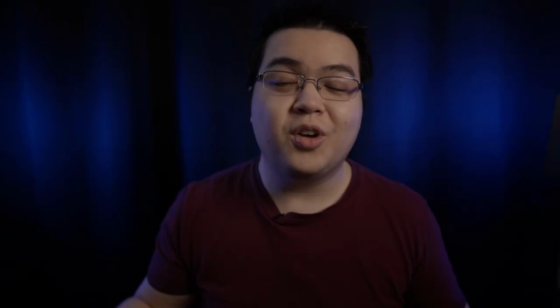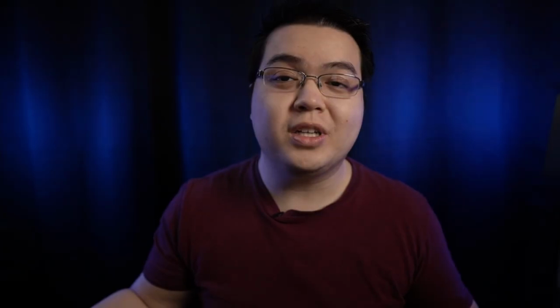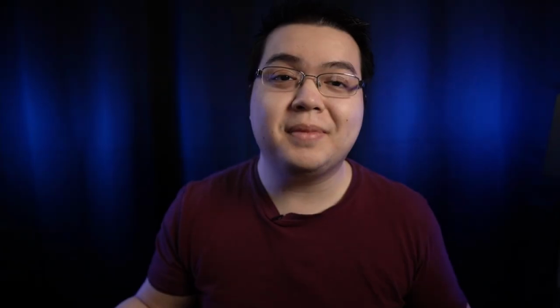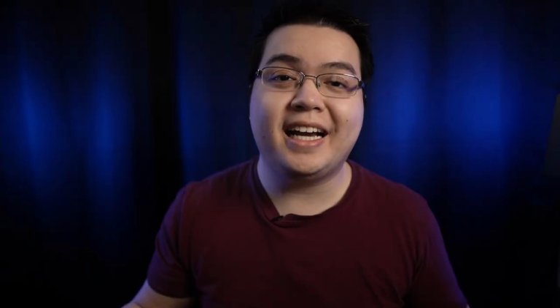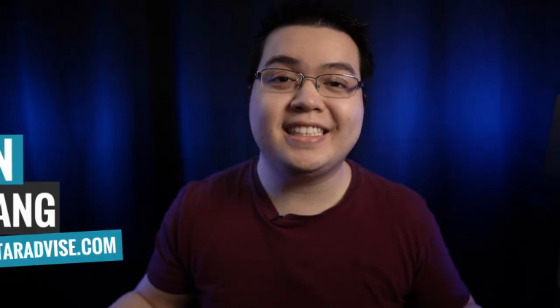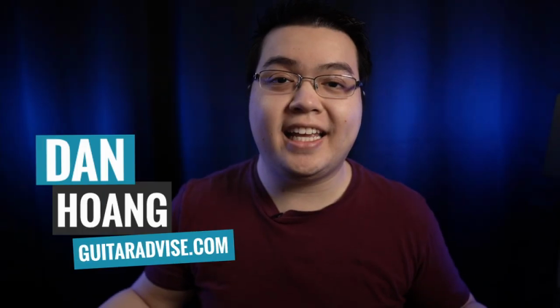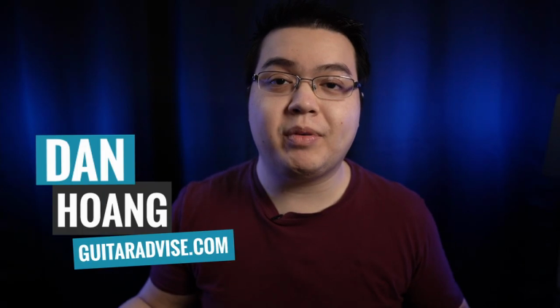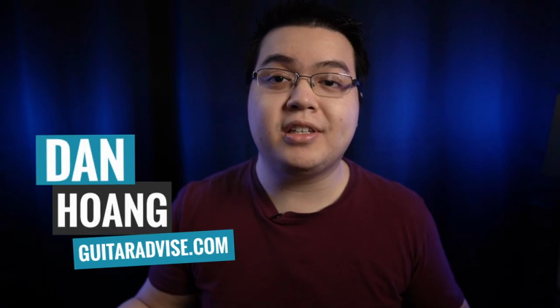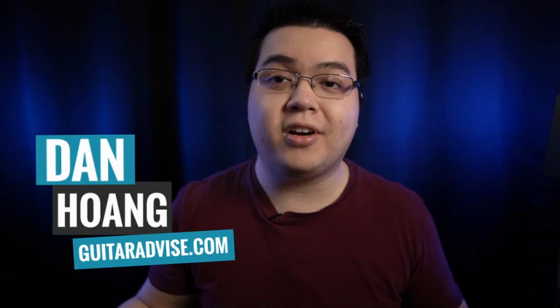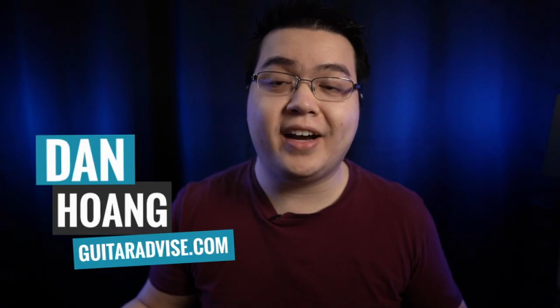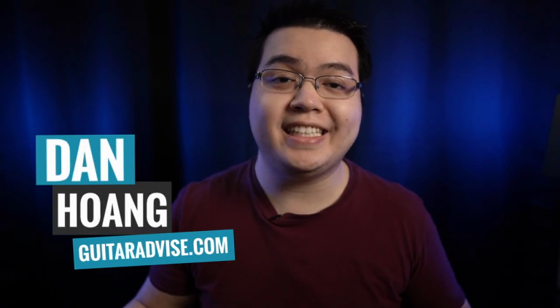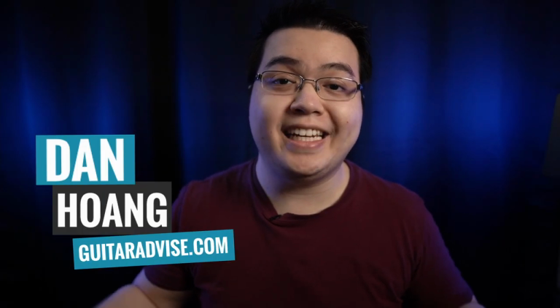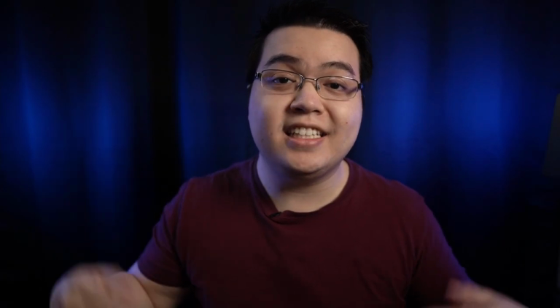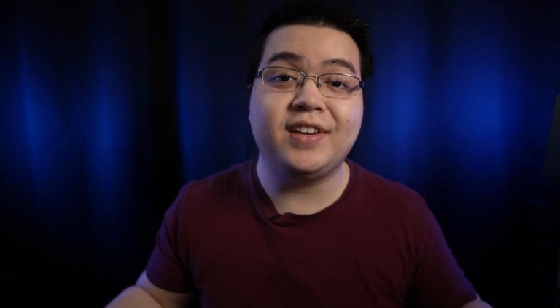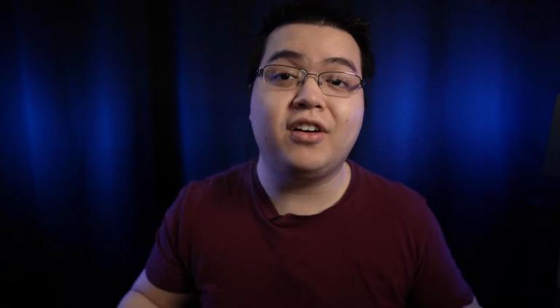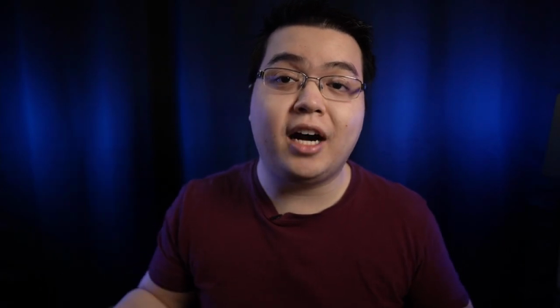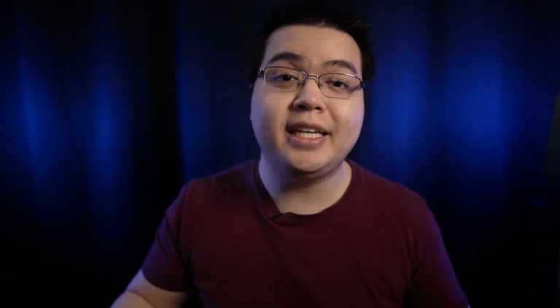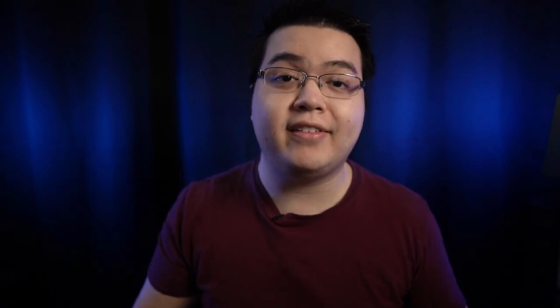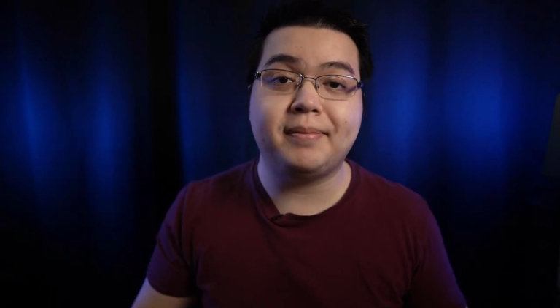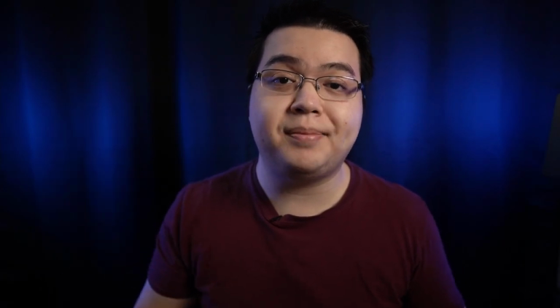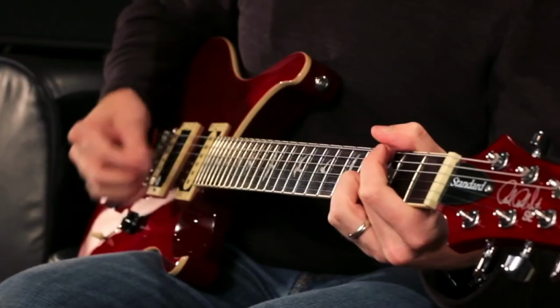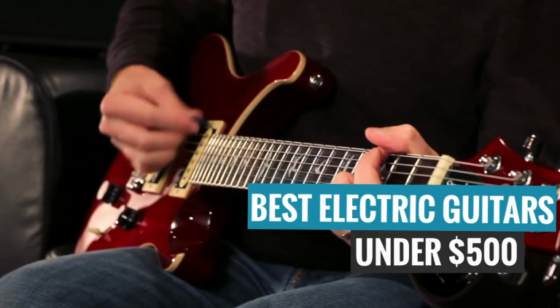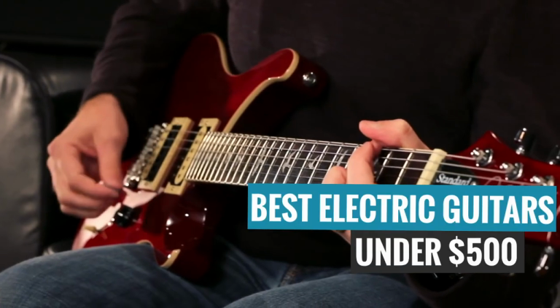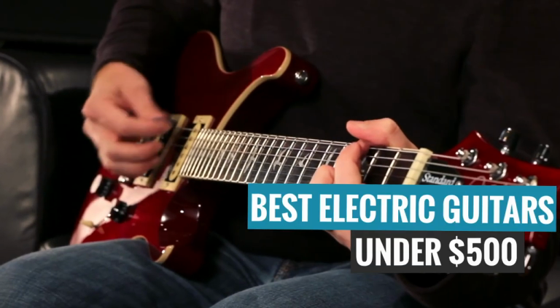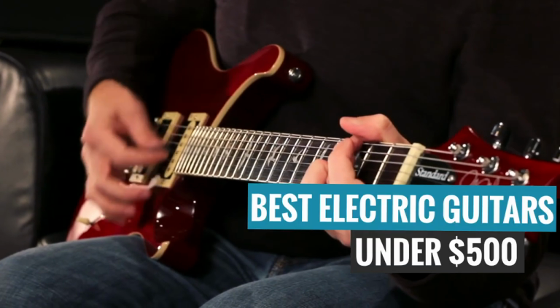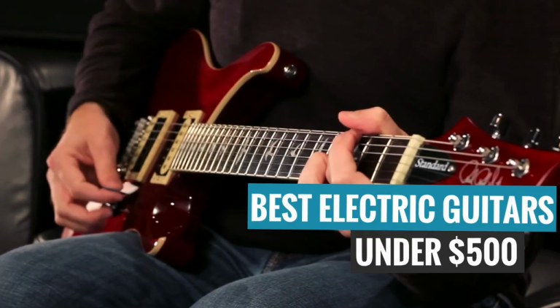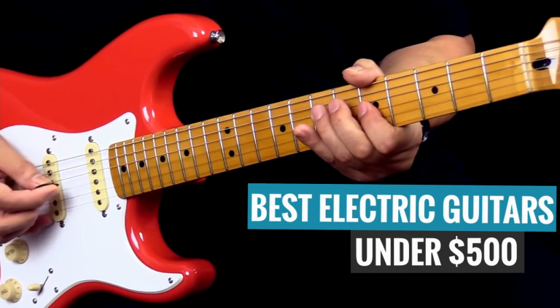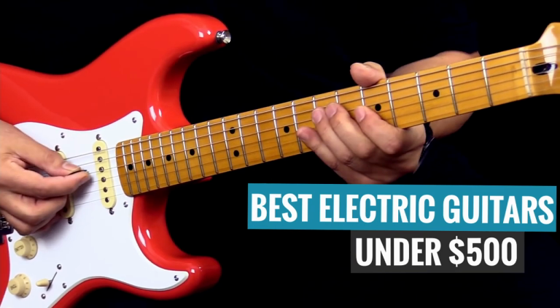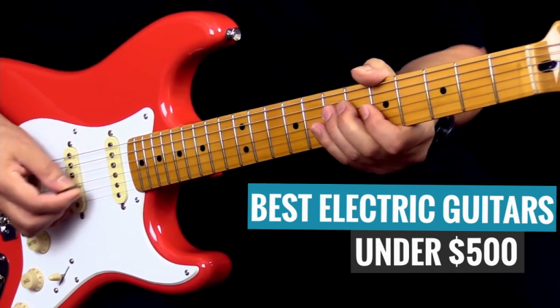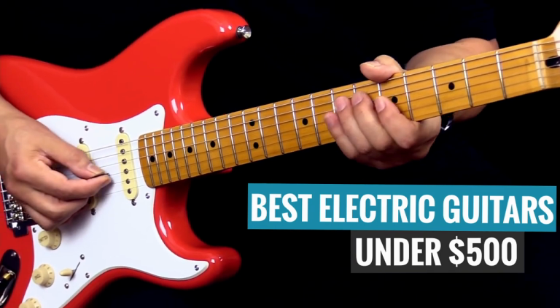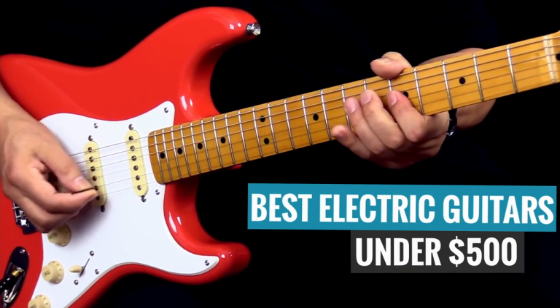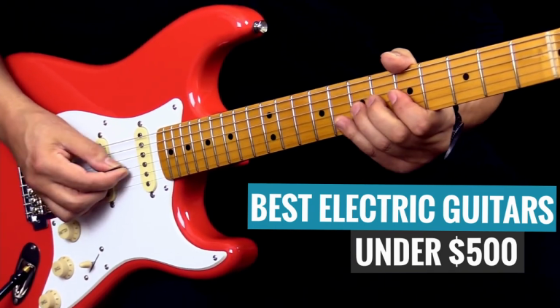What's up, guys? It's Dan from Guitar Advise, and in this video, I'll be counting down my picks for the best electric guitars under $500.